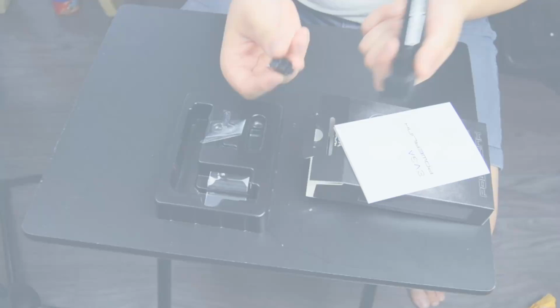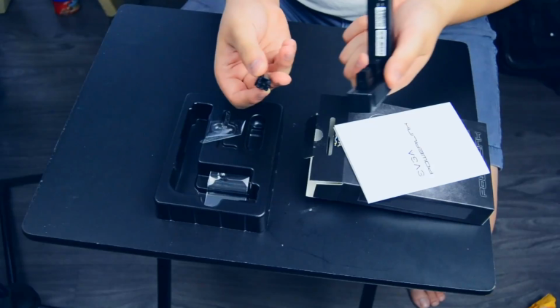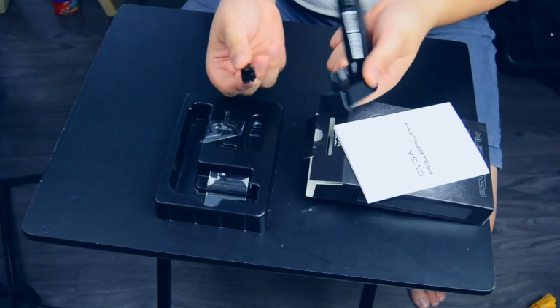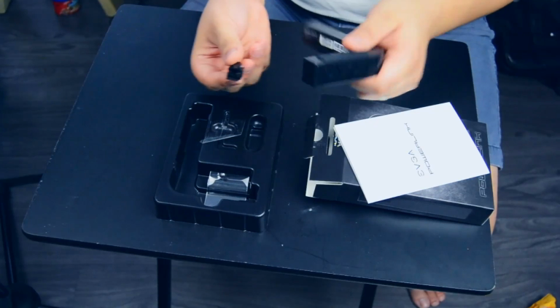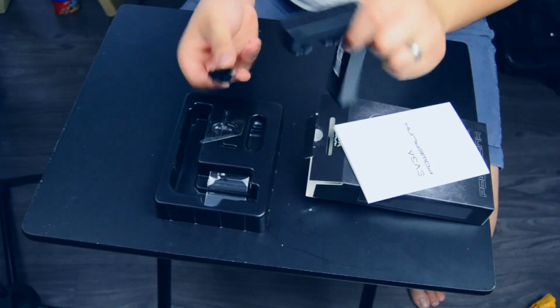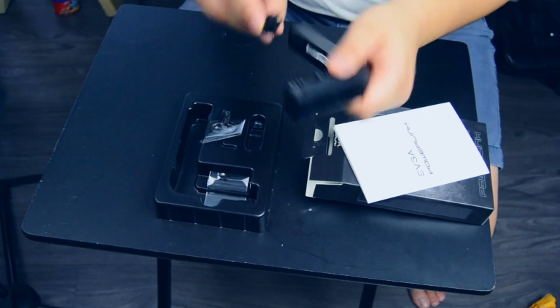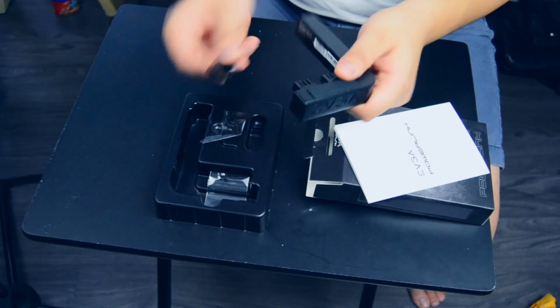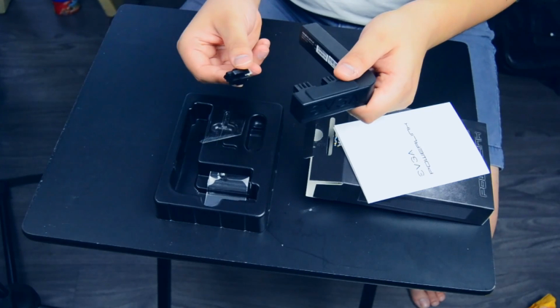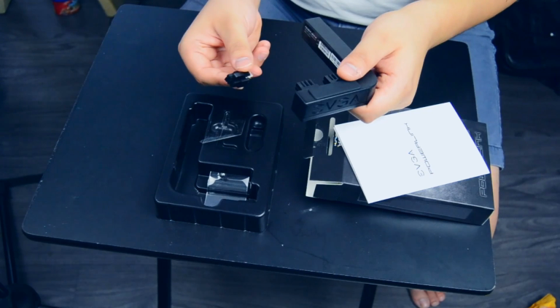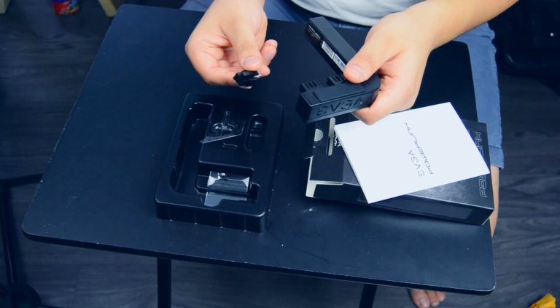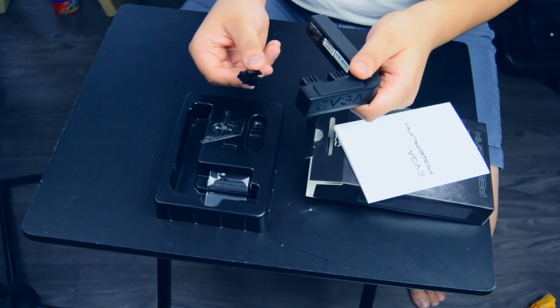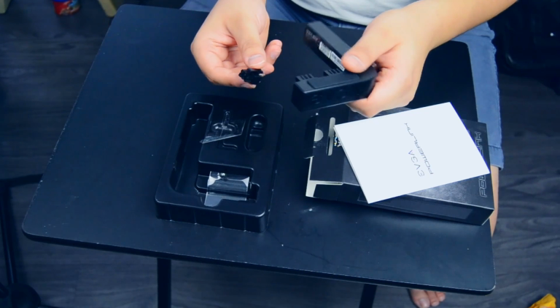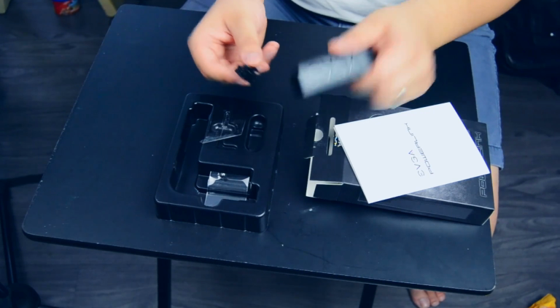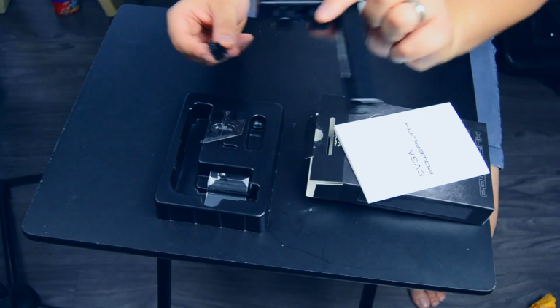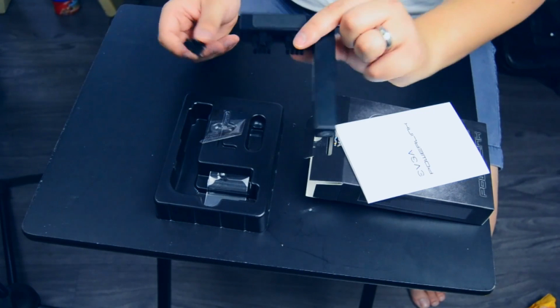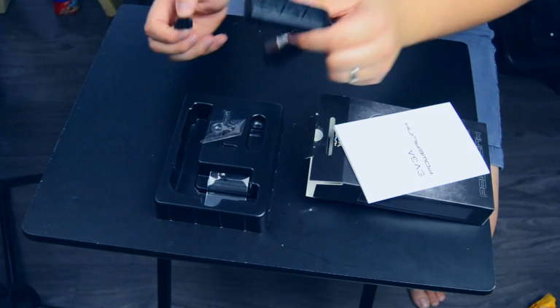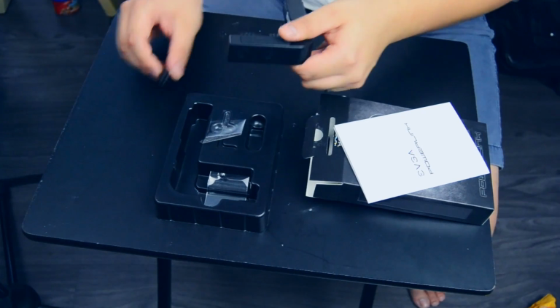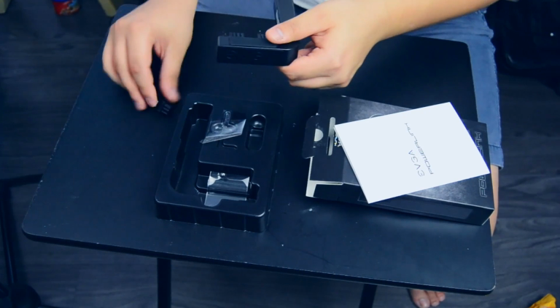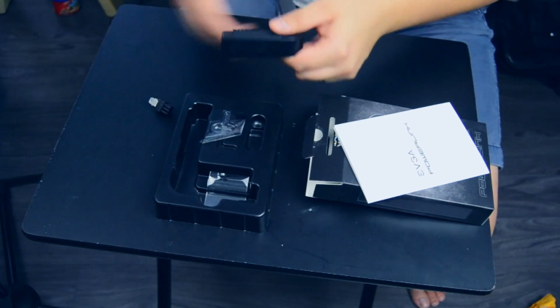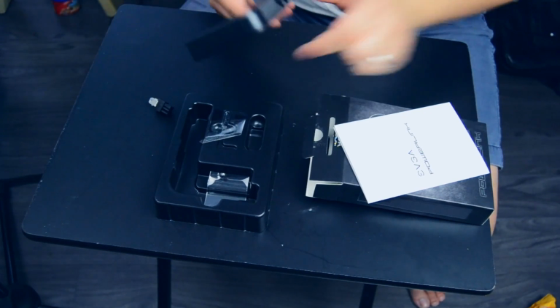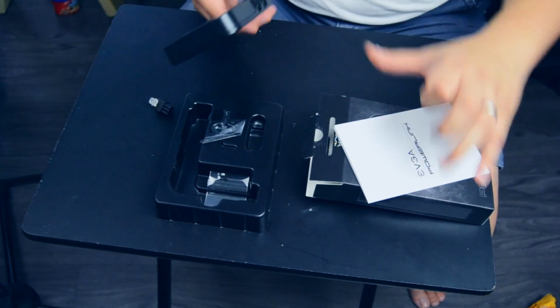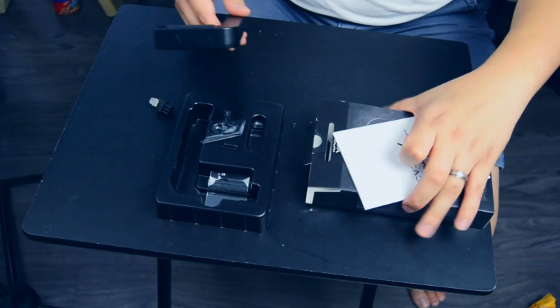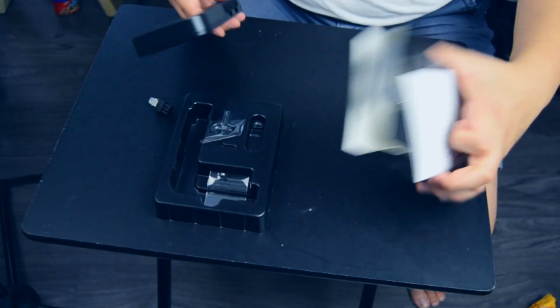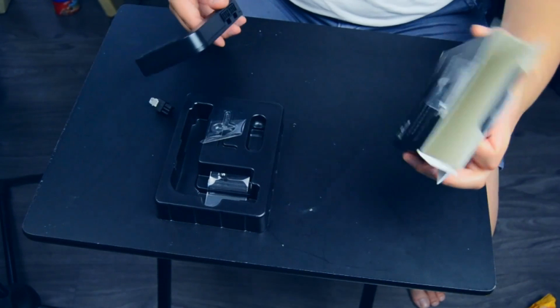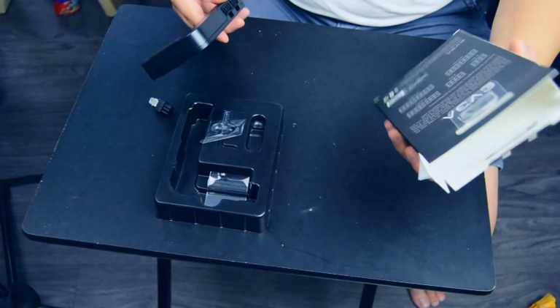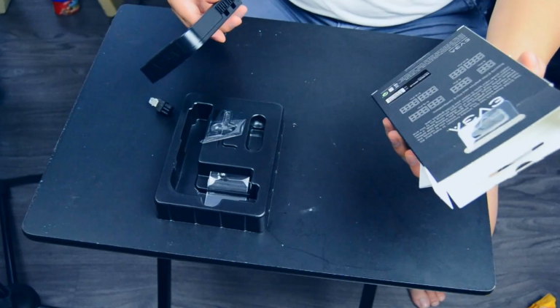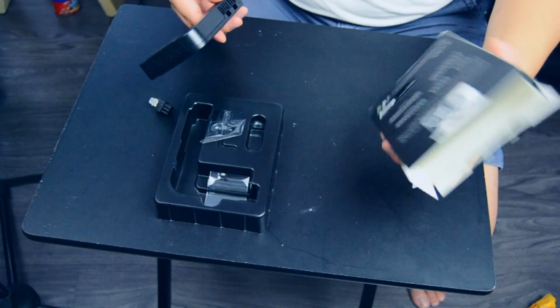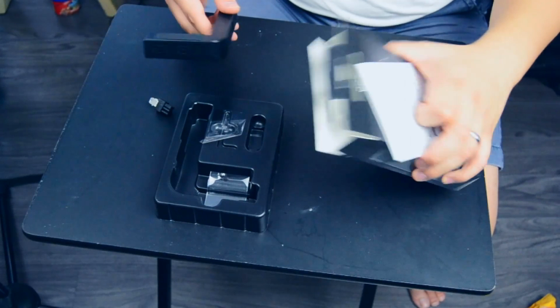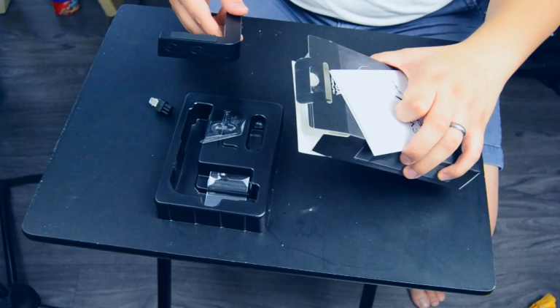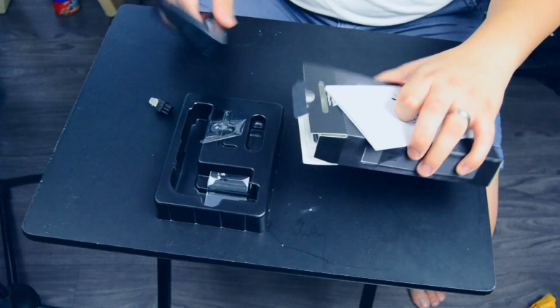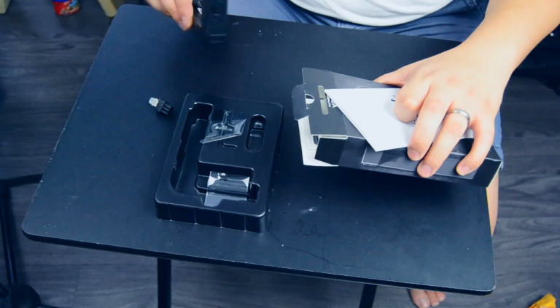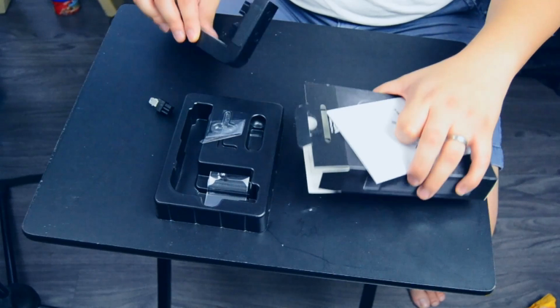So I'm gonna have to attach this and switch it out, and then let's go ahead and install this into the system, into Gladiator.